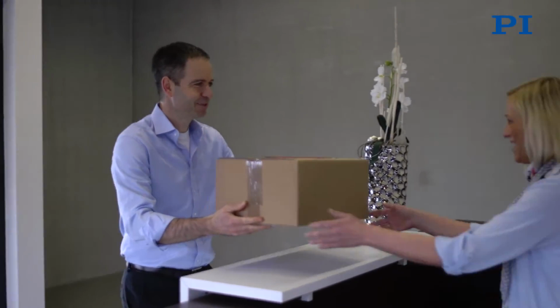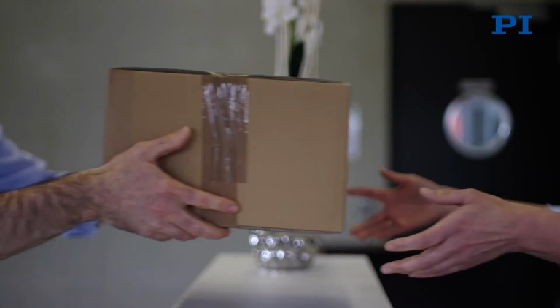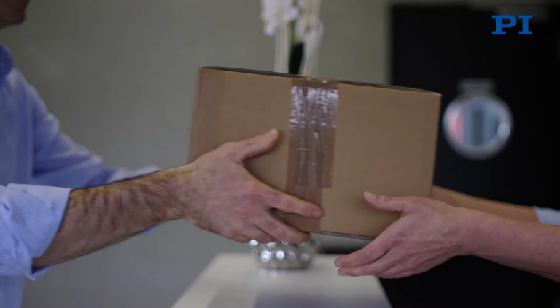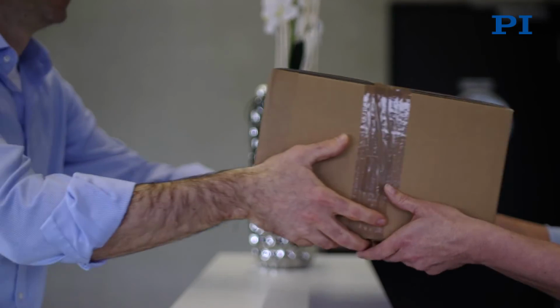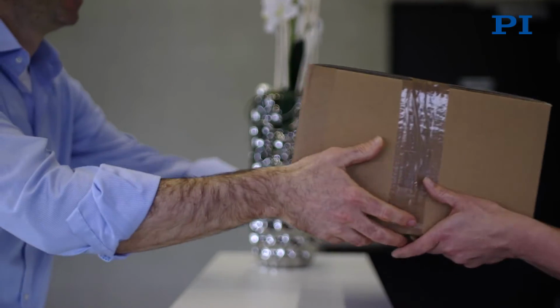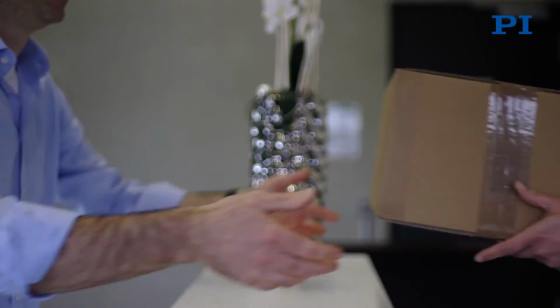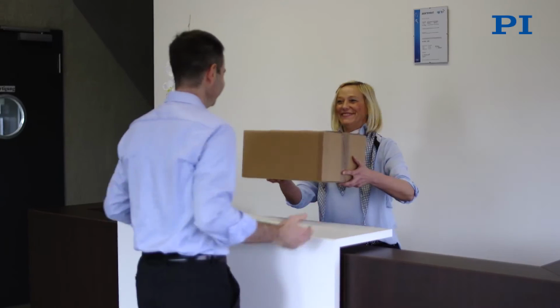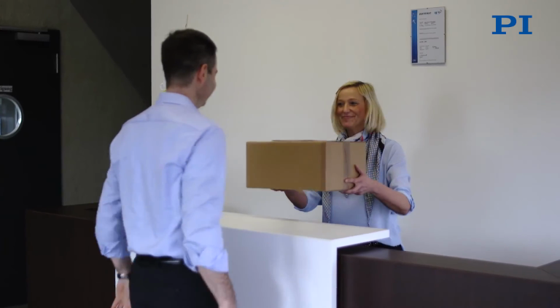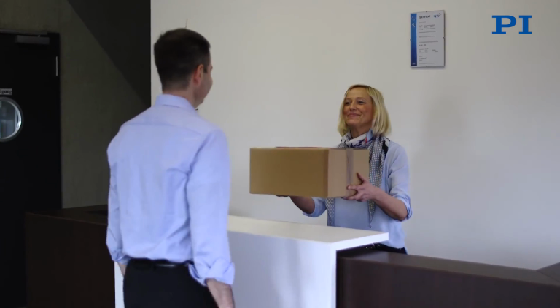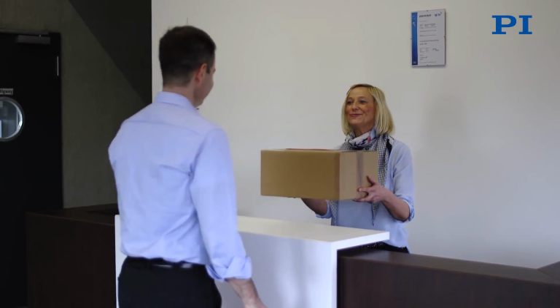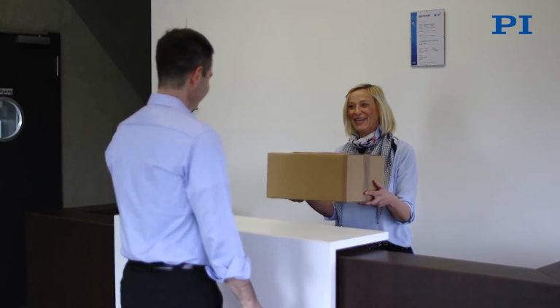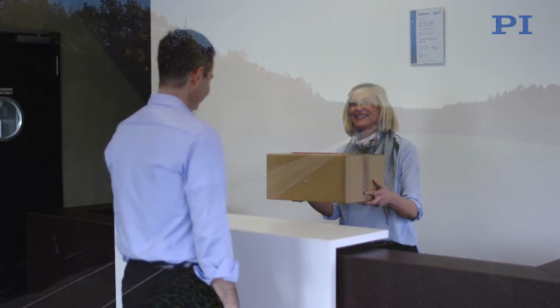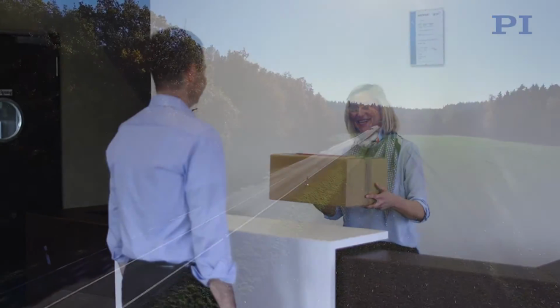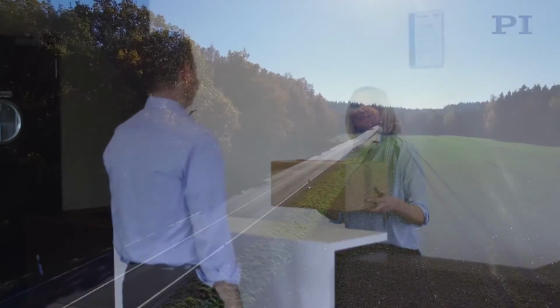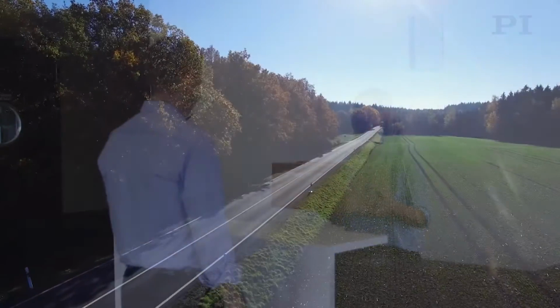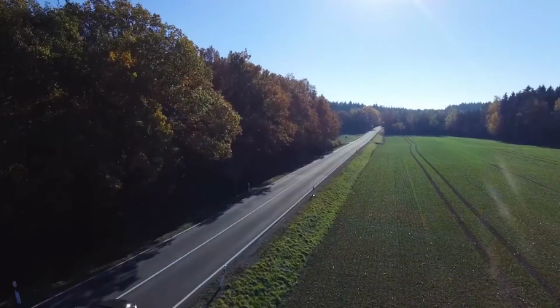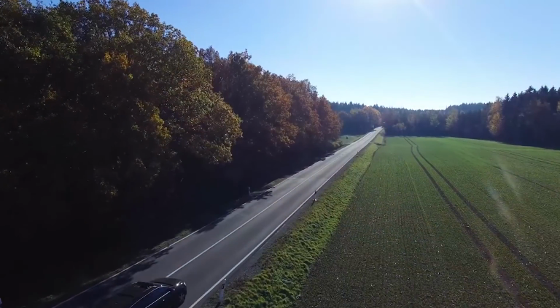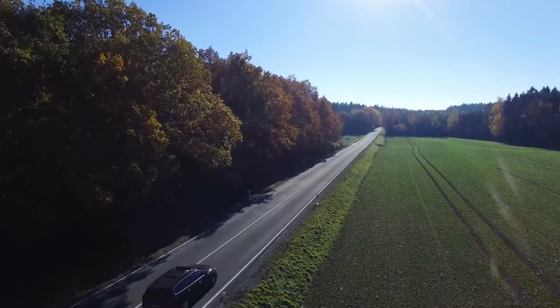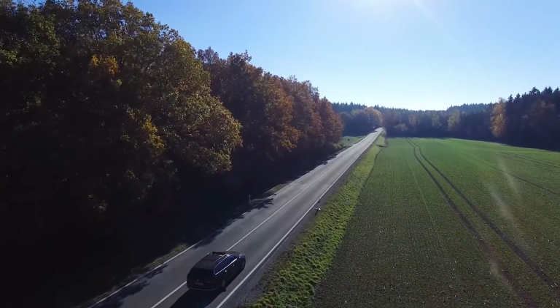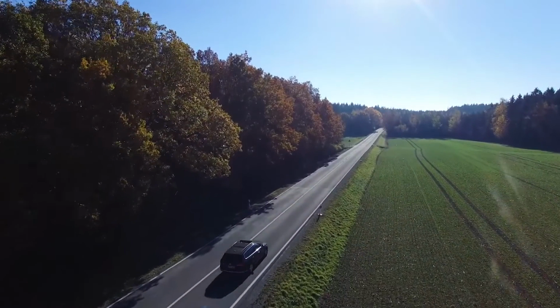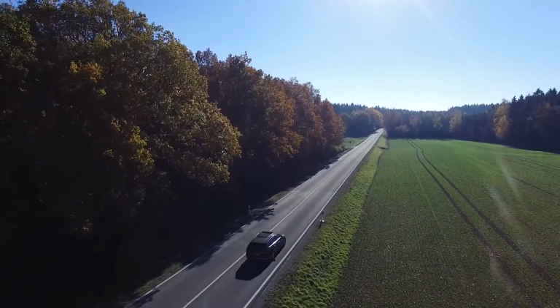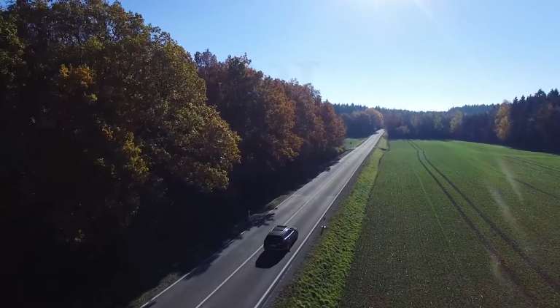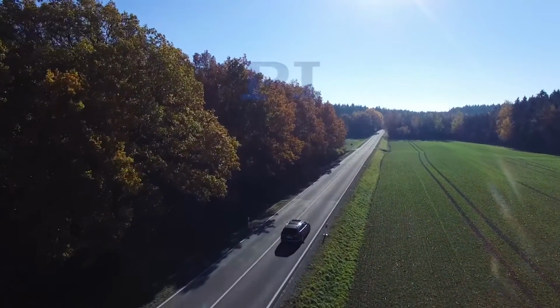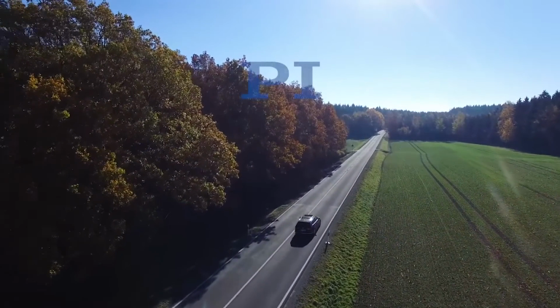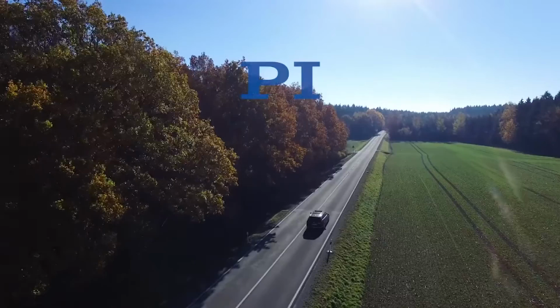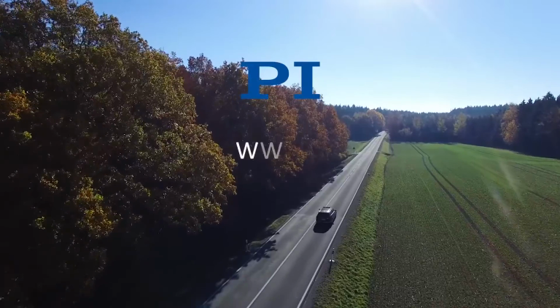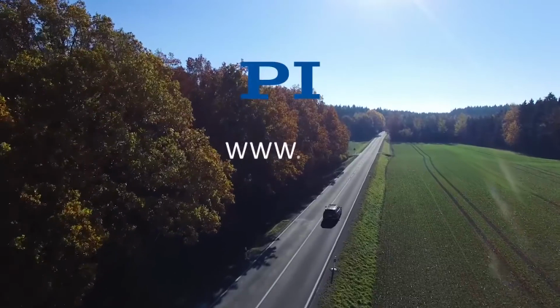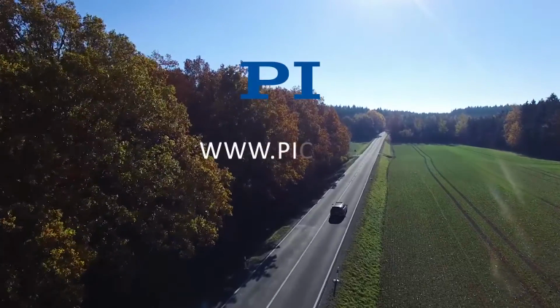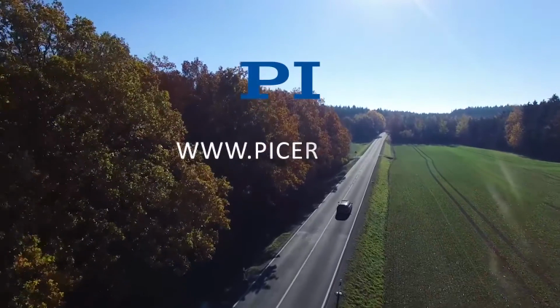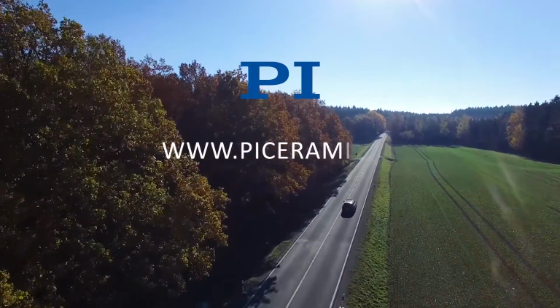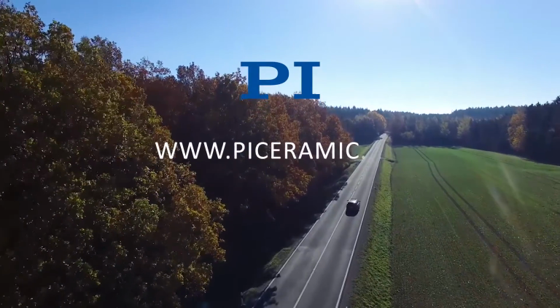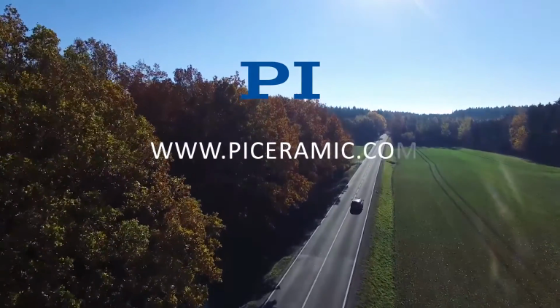If you want to find out more about piezo technology and our products, visit us at piceramic.com.